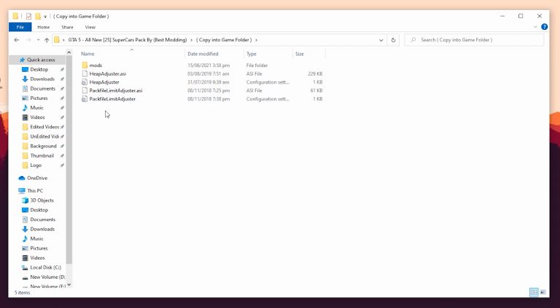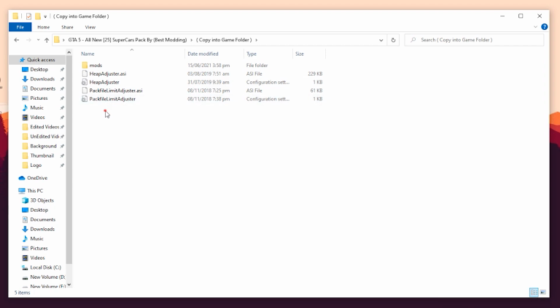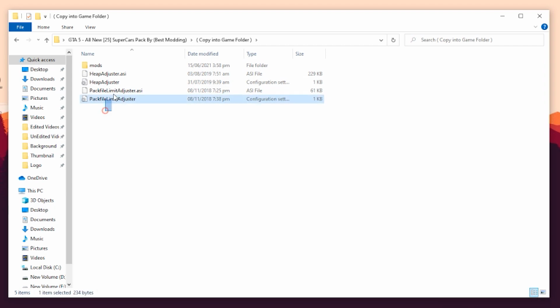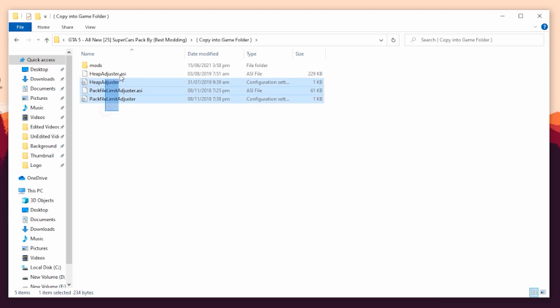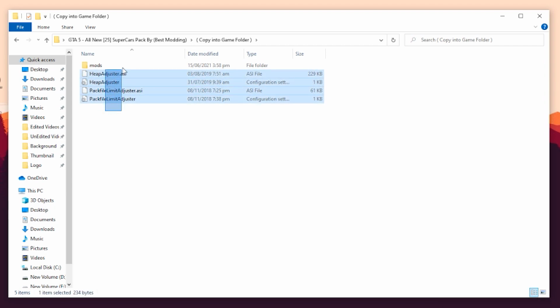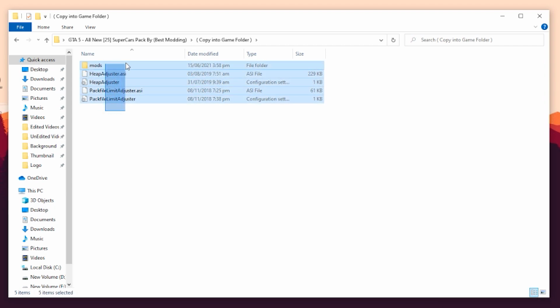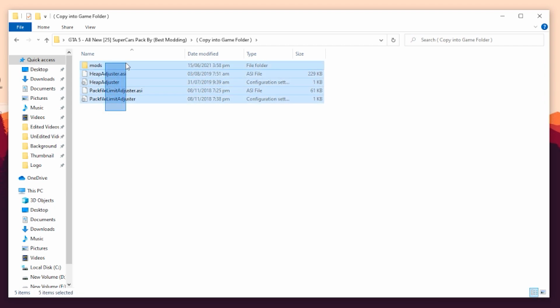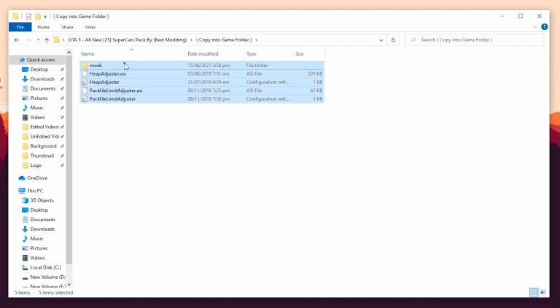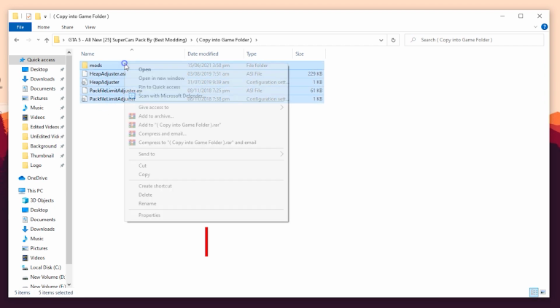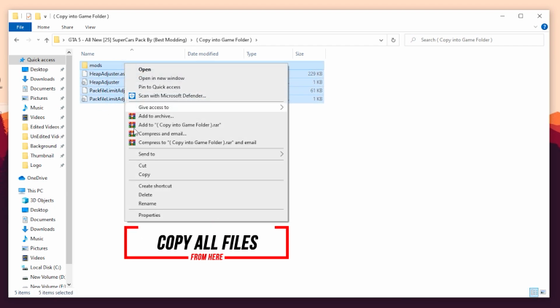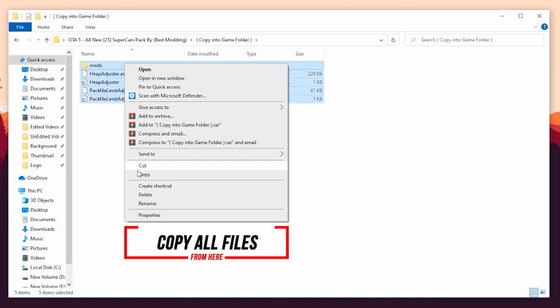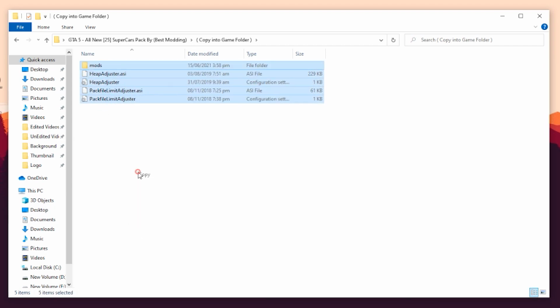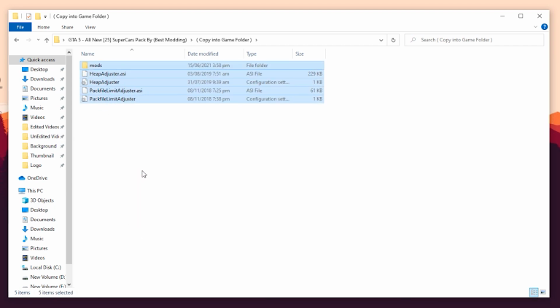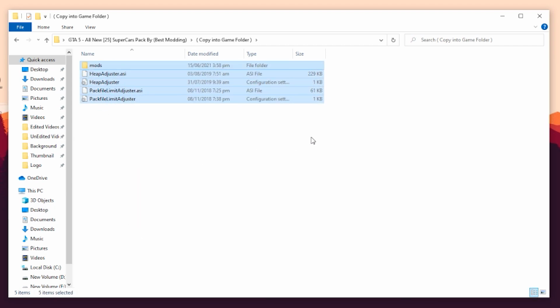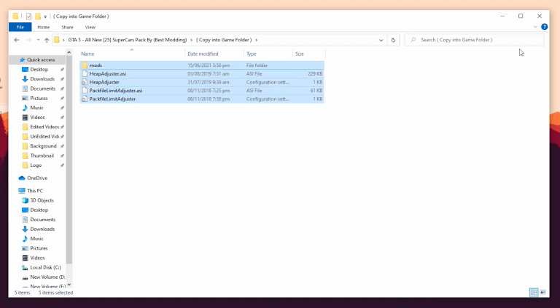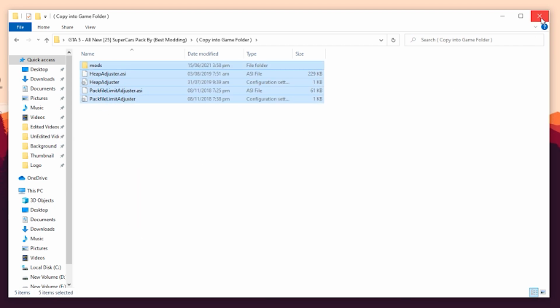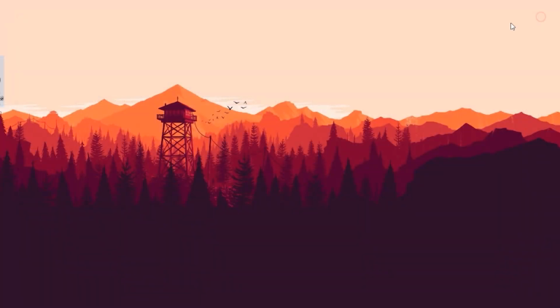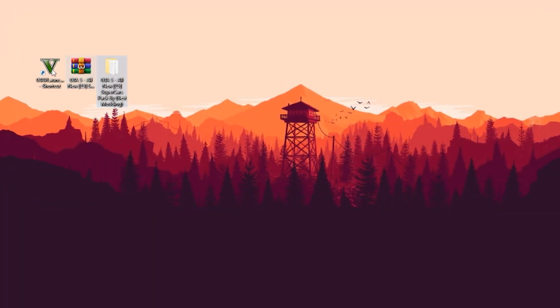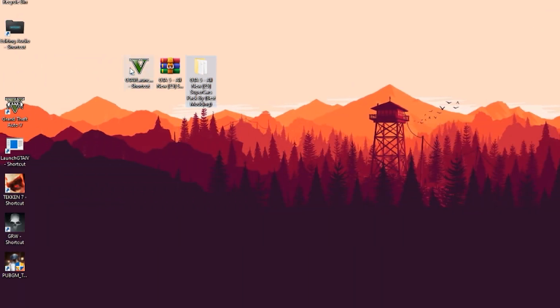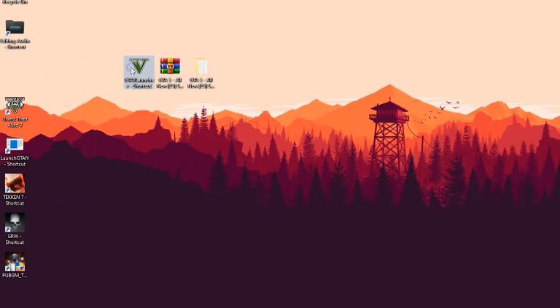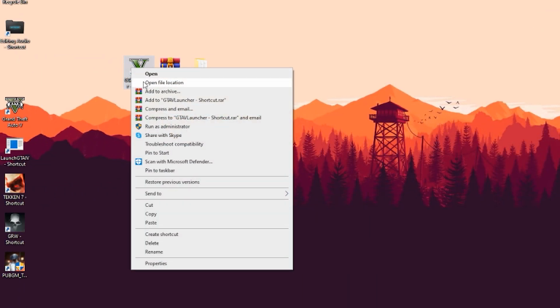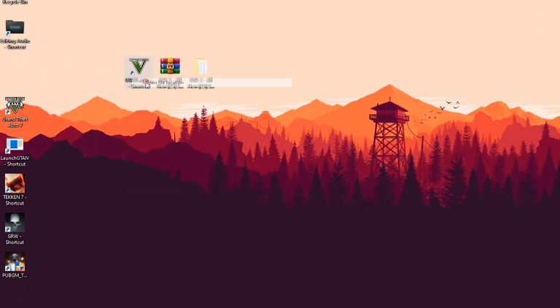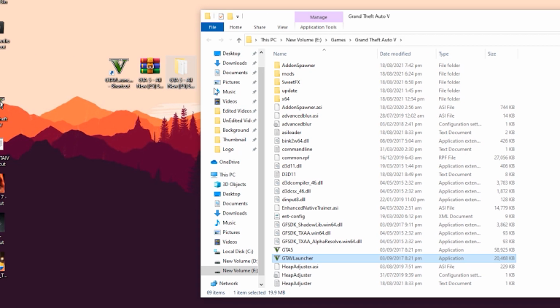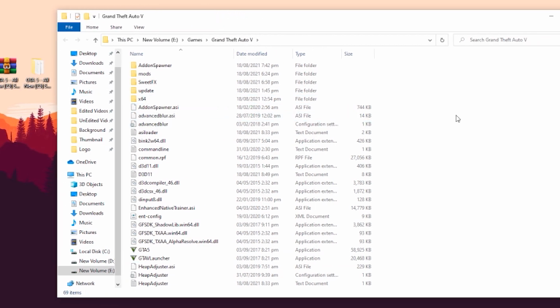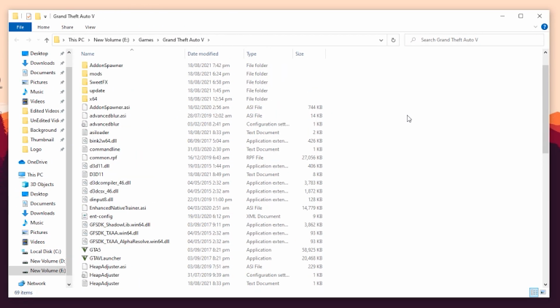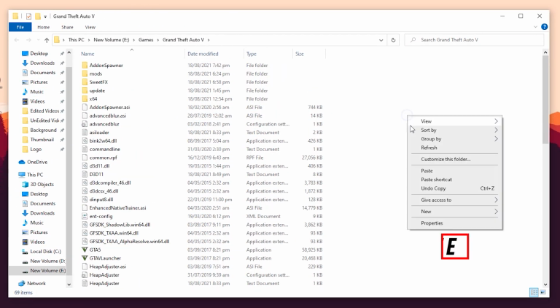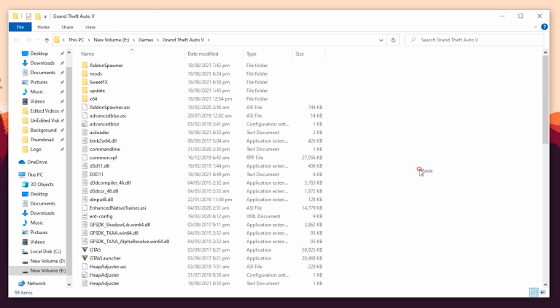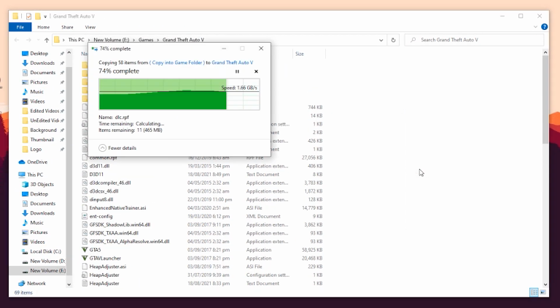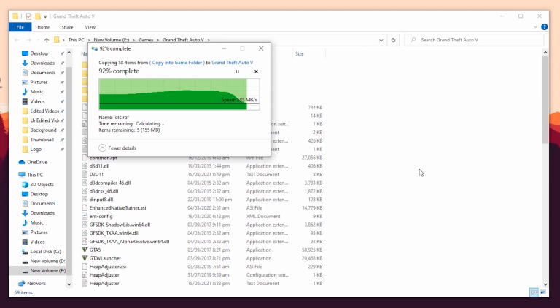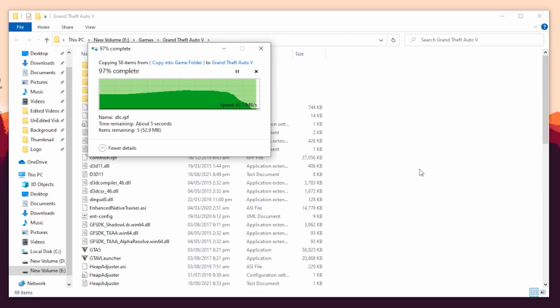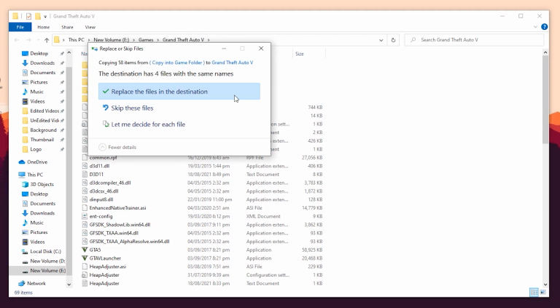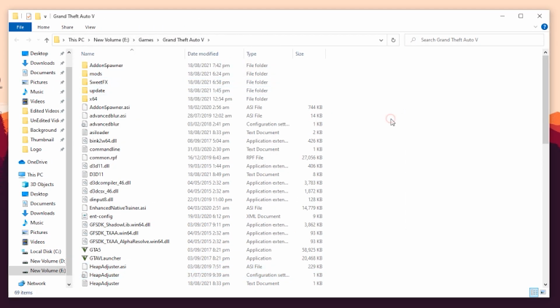Simple — you have to select all files and copy them. After that, go to the main directory of GTA5 and paste all files there.